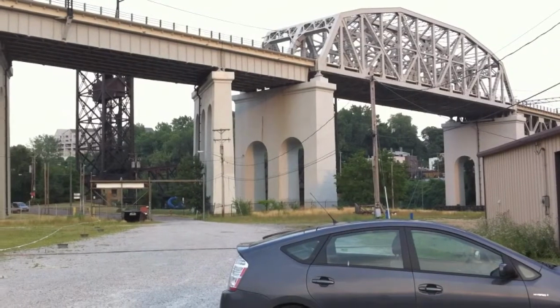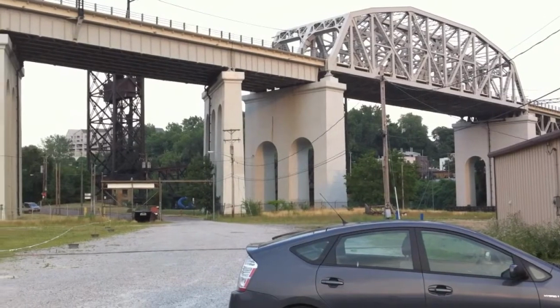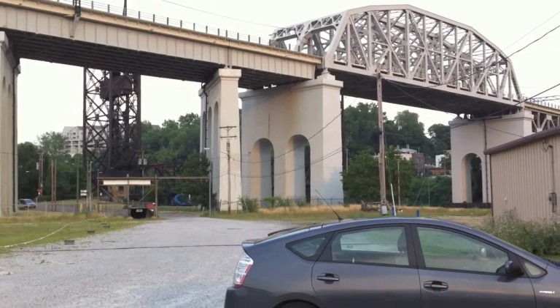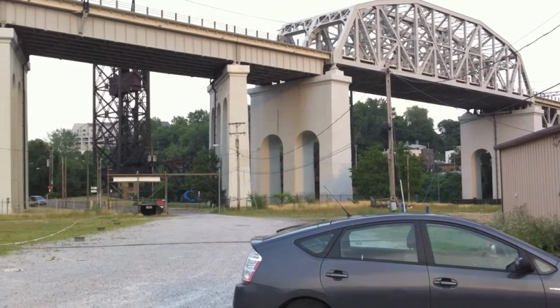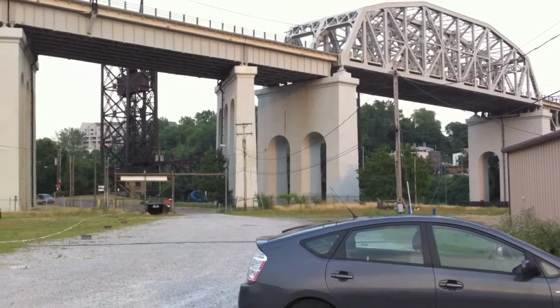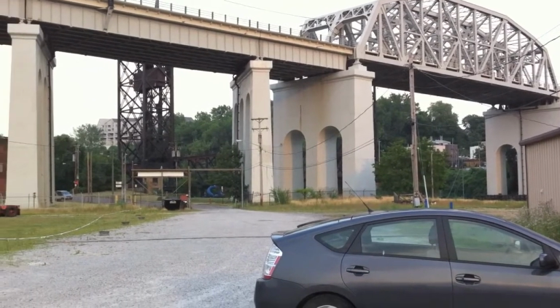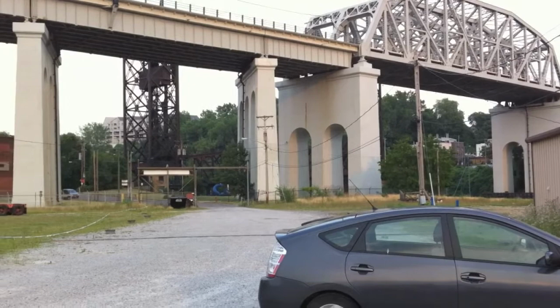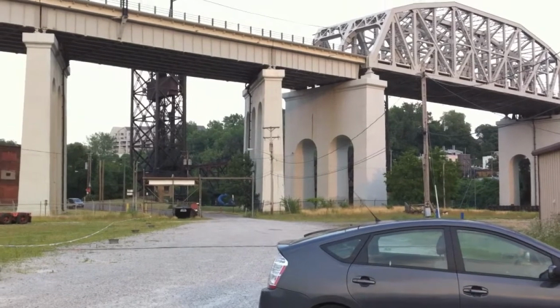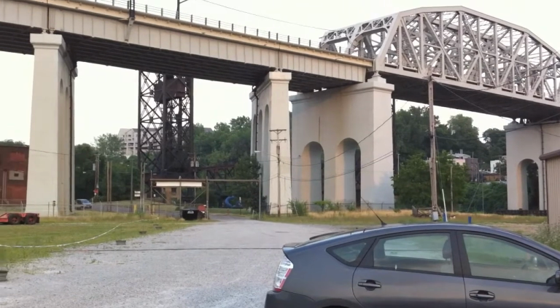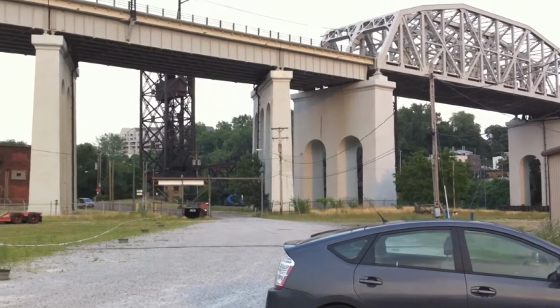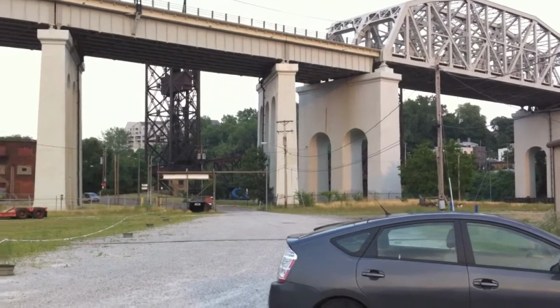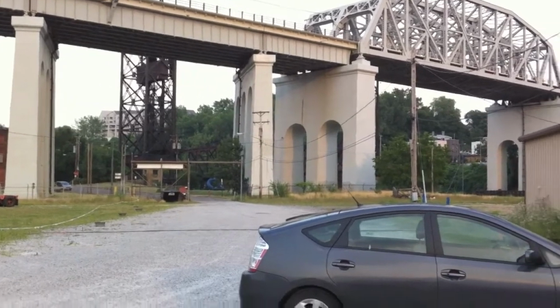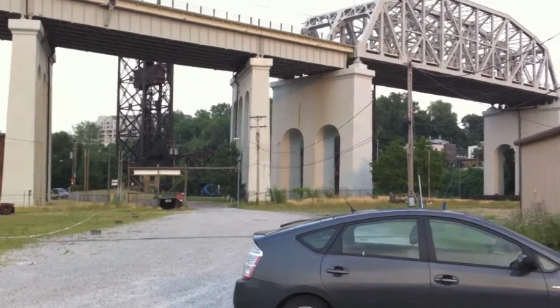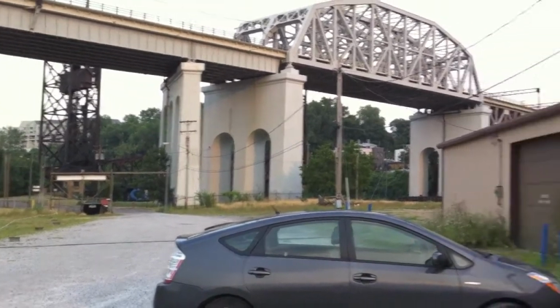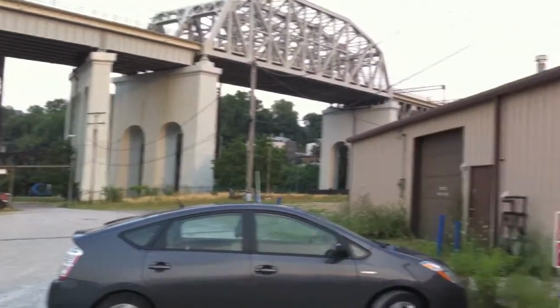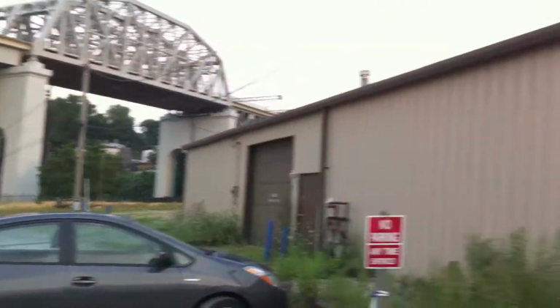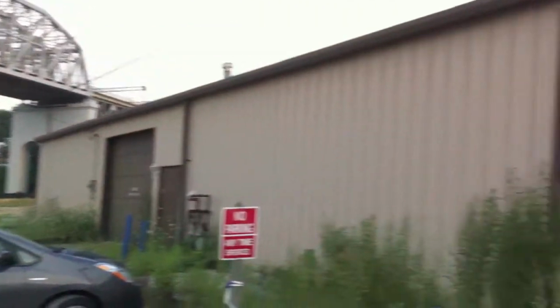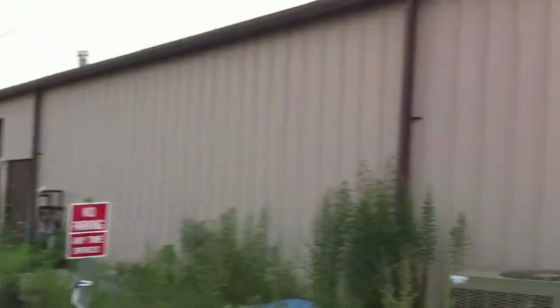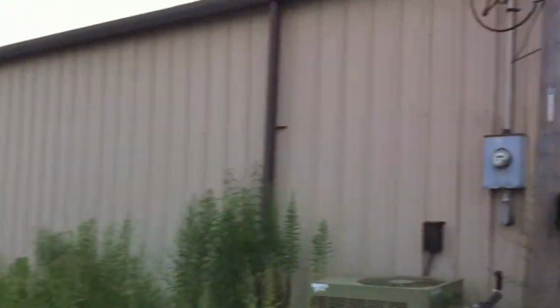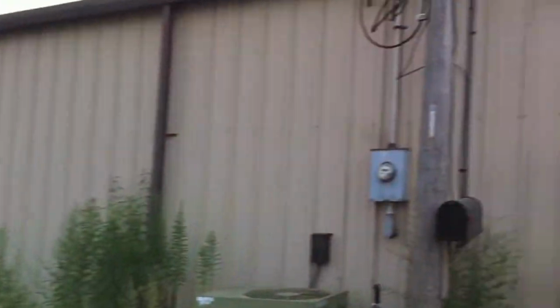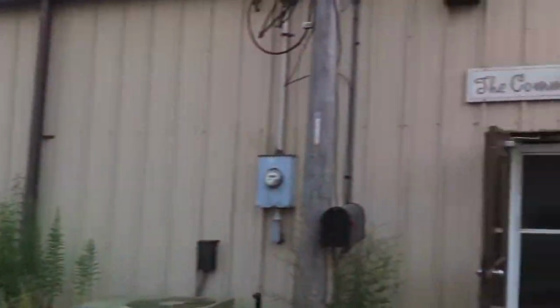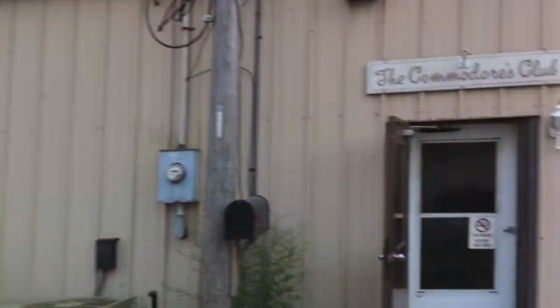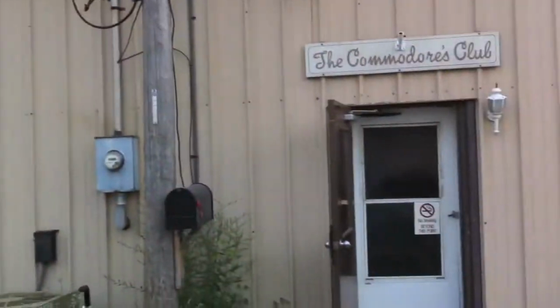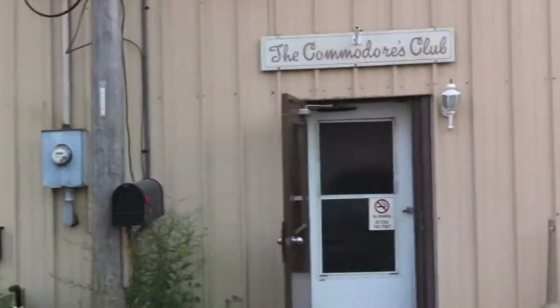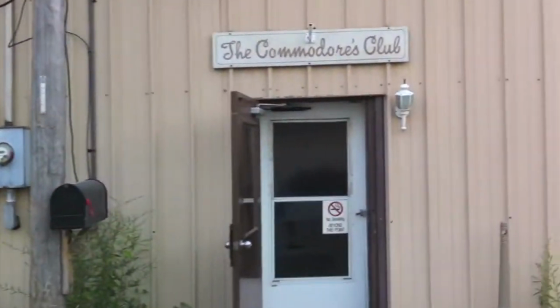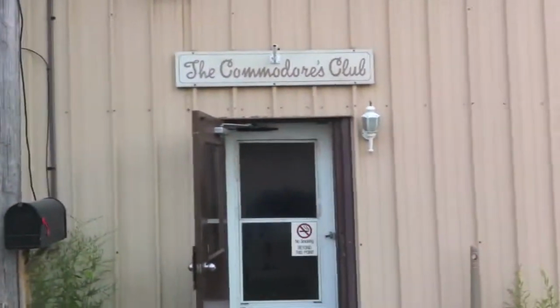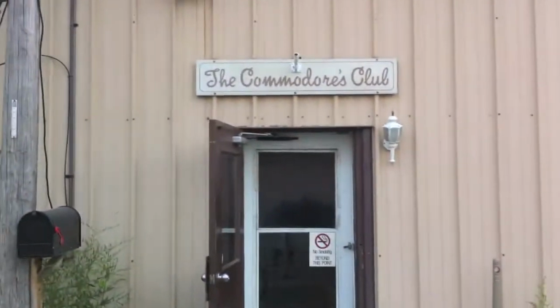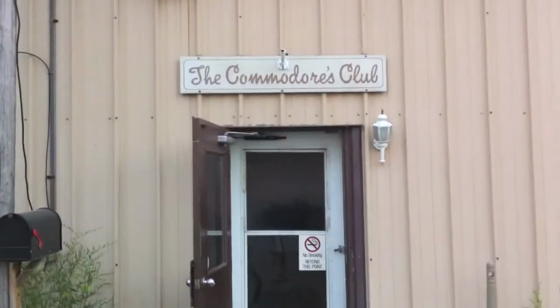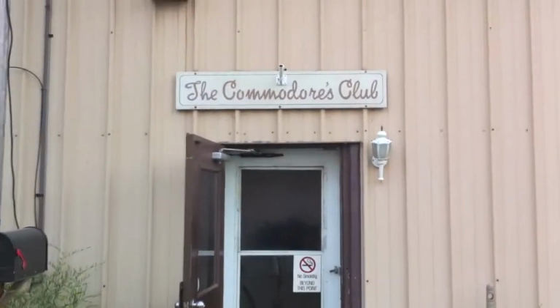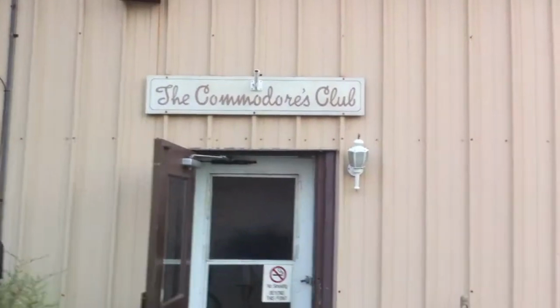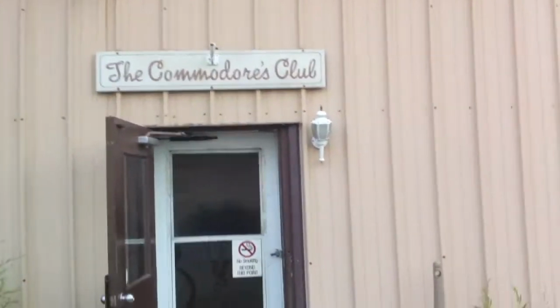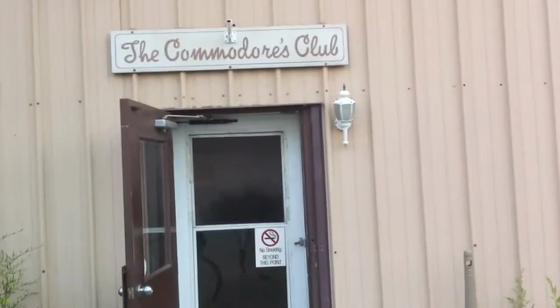There's the entrance to the boathouse, and here's the check-in spot.